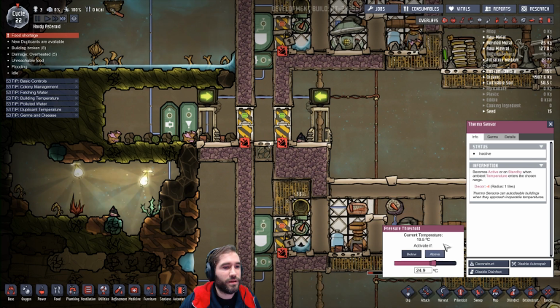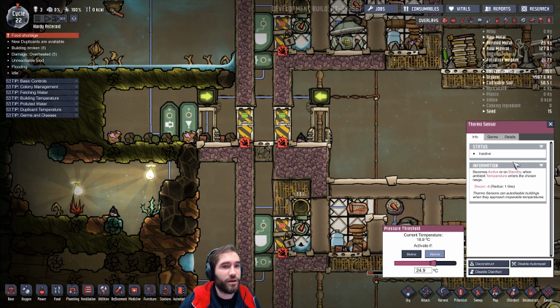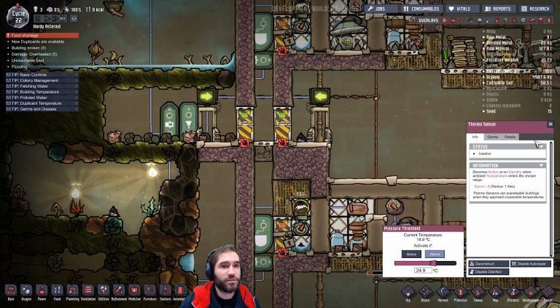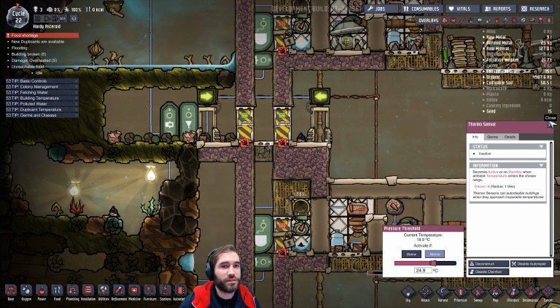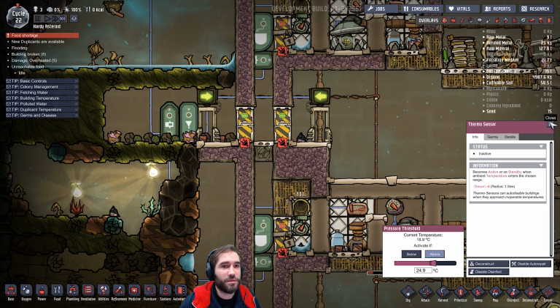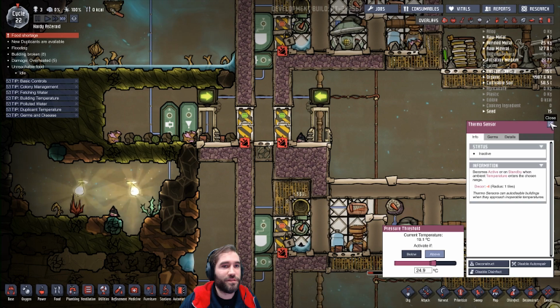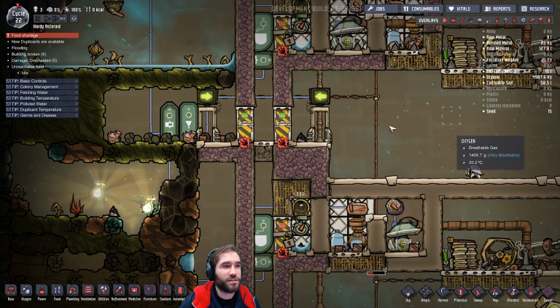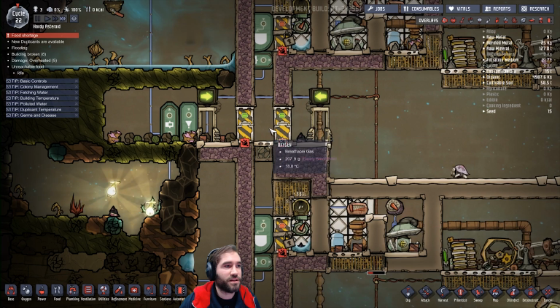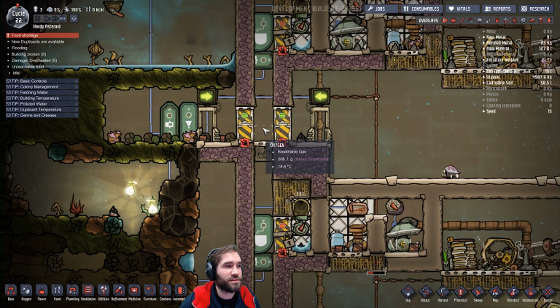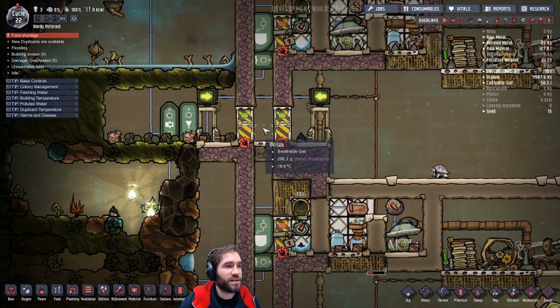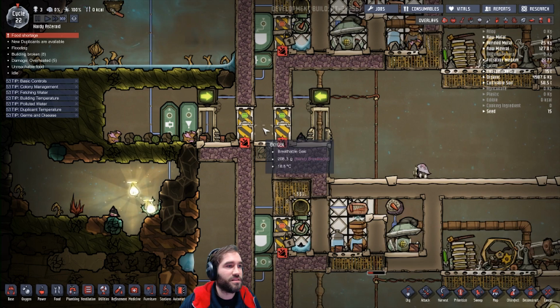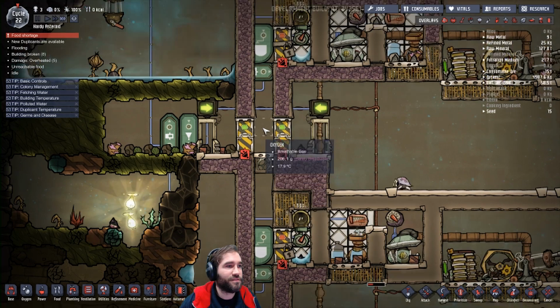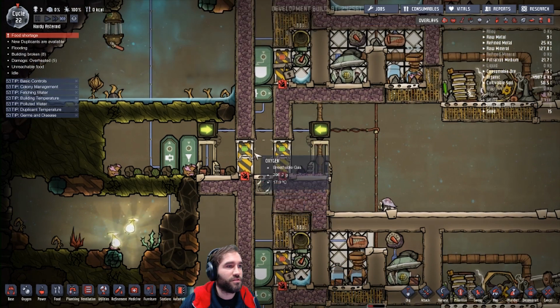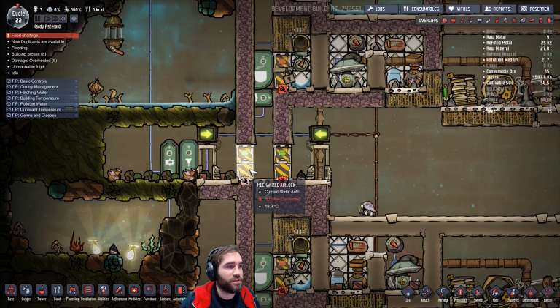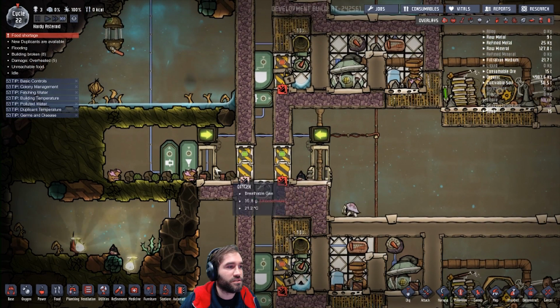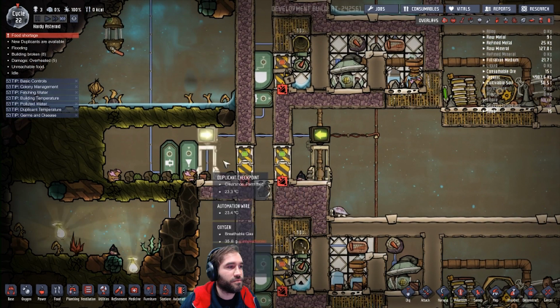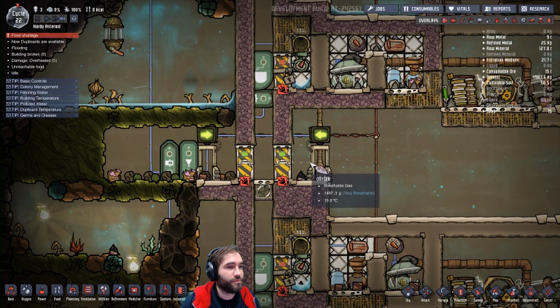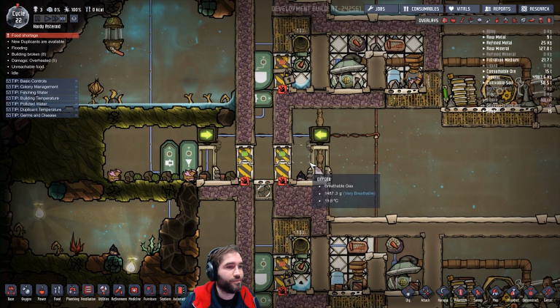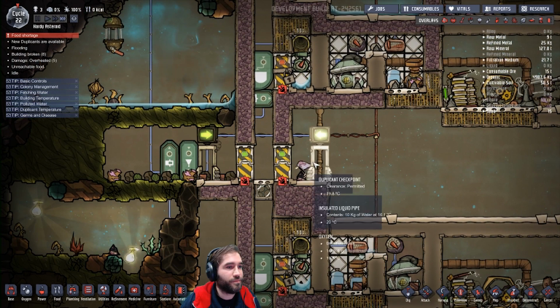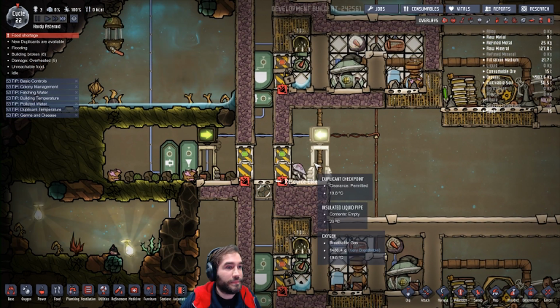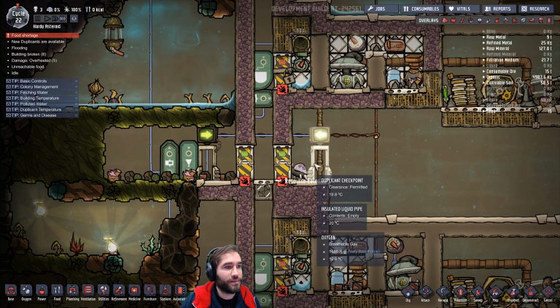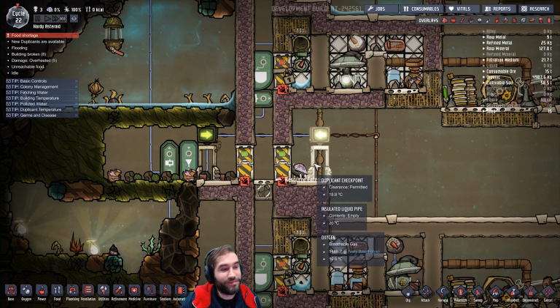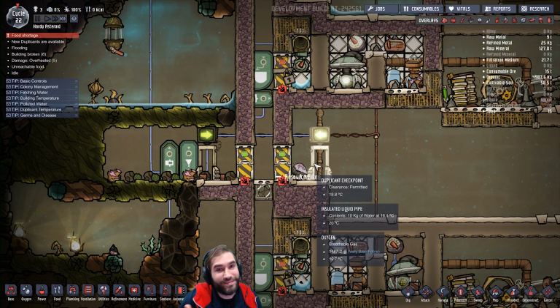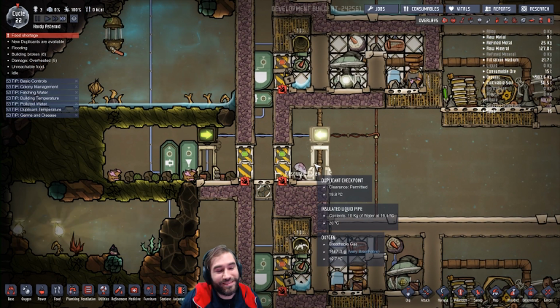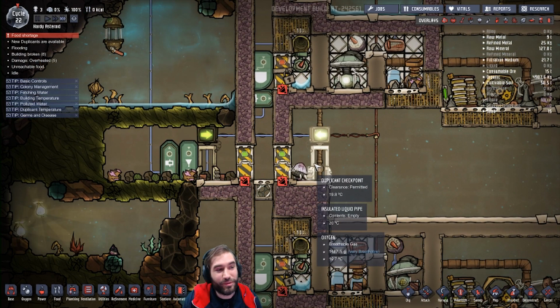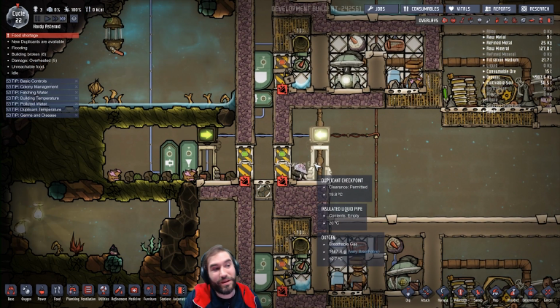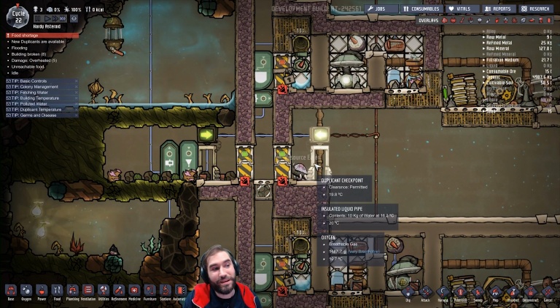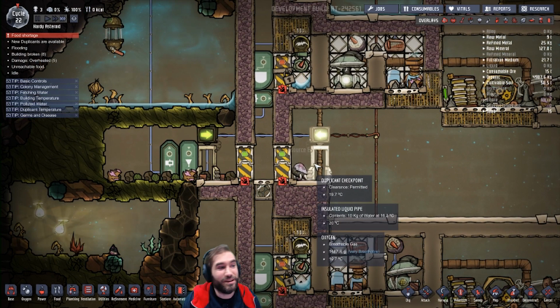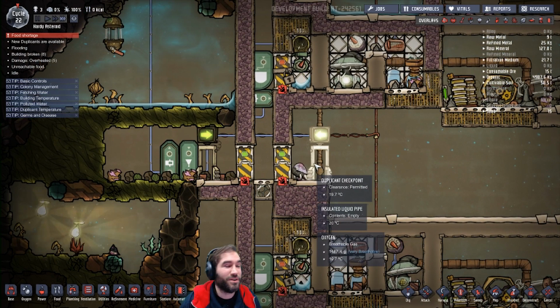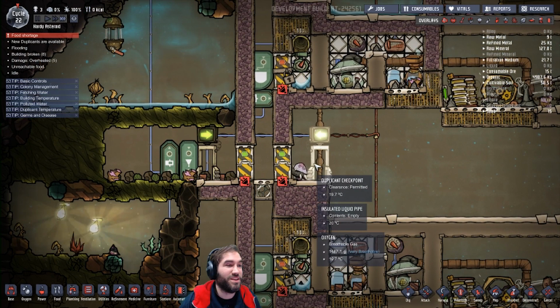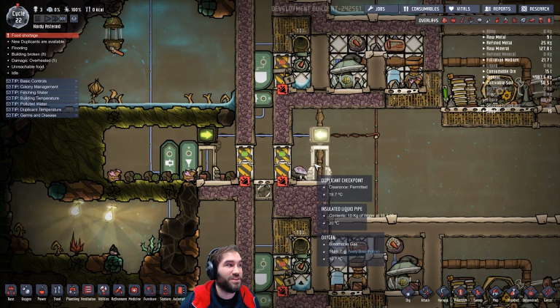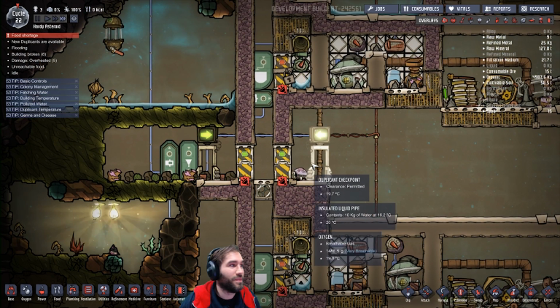Now it doesn't help if the dupes decide to stand in there for no reason, but hey — what can you do? Poor guys, don't want them getting soaked.